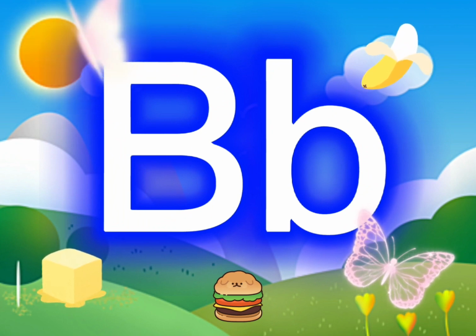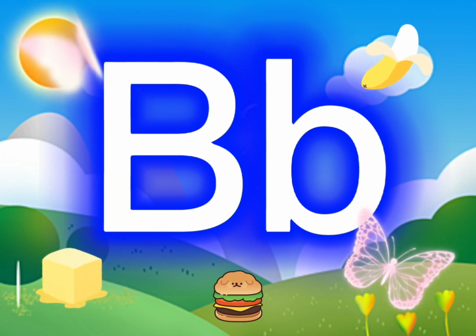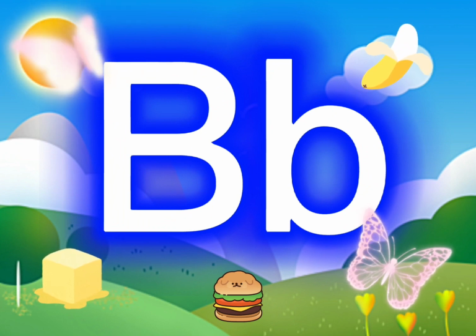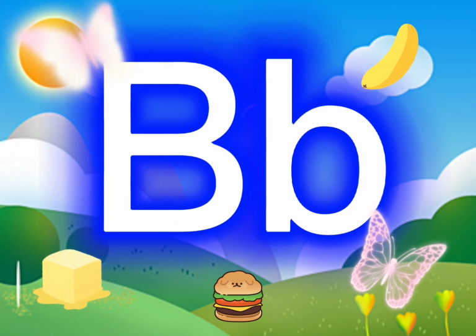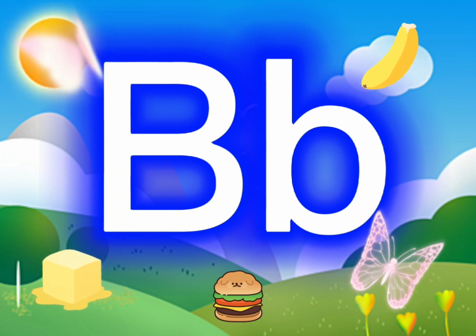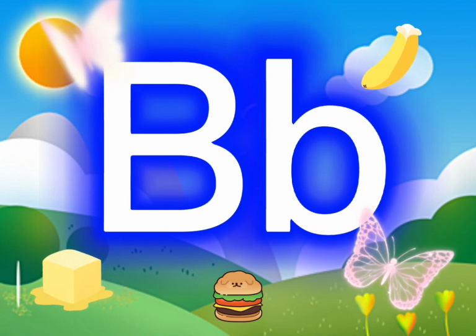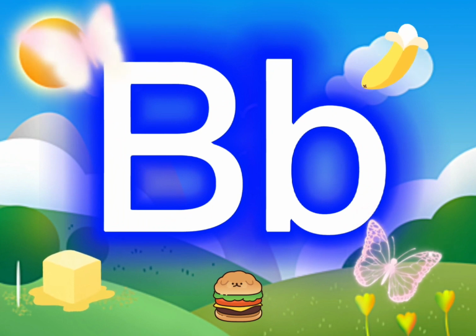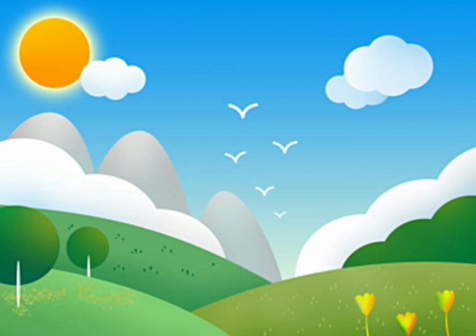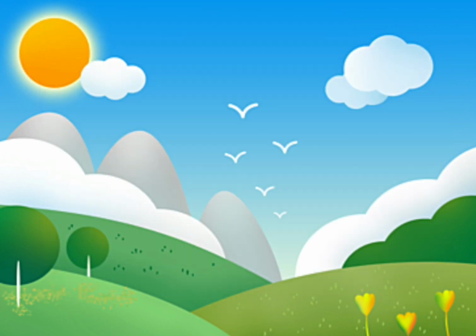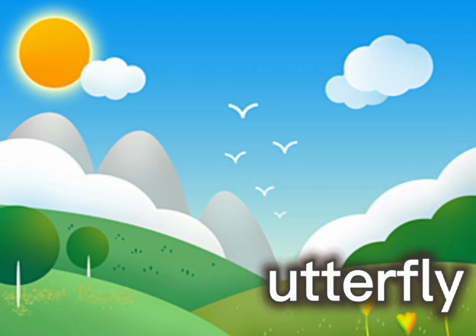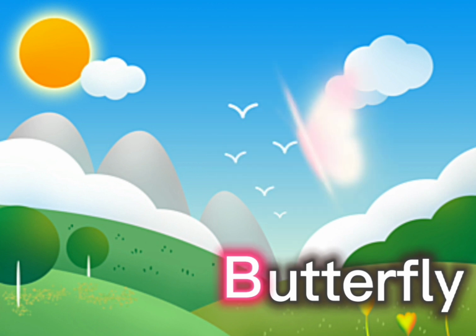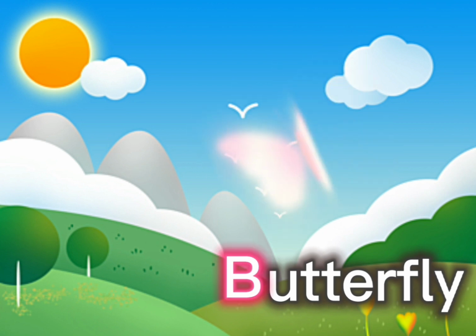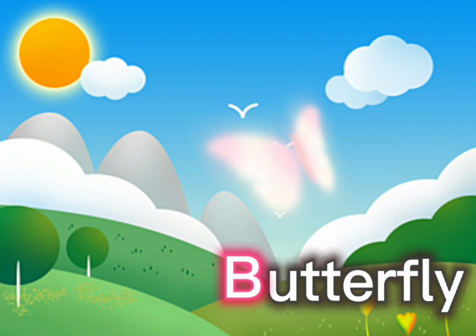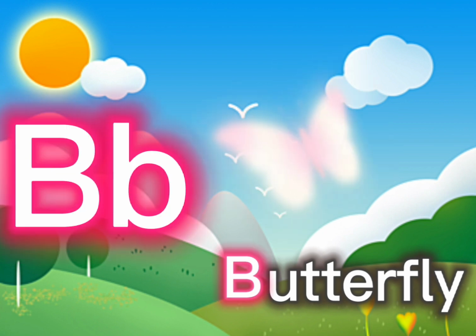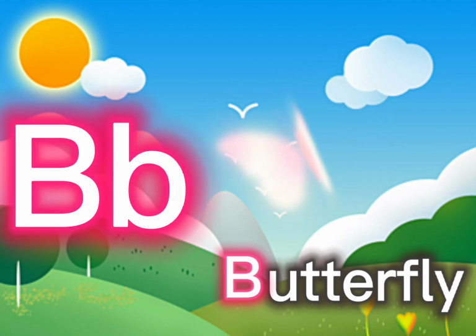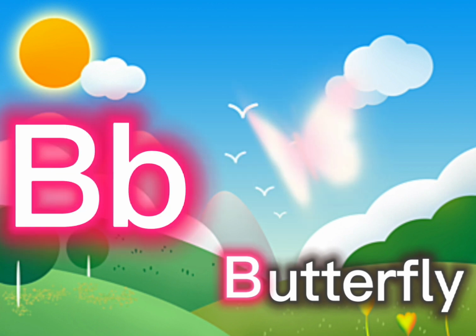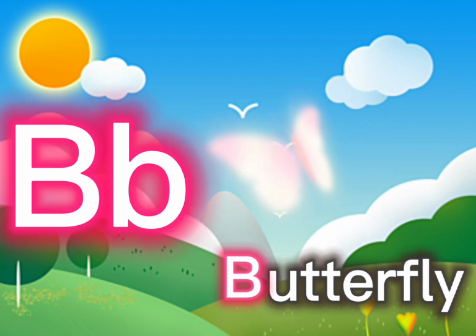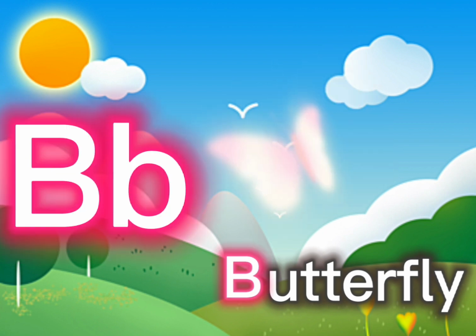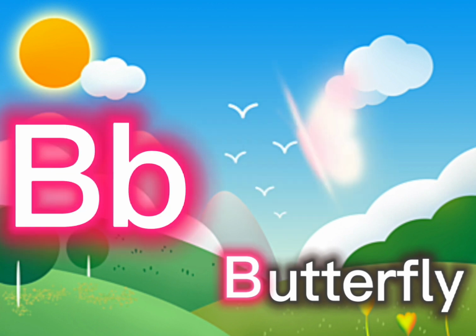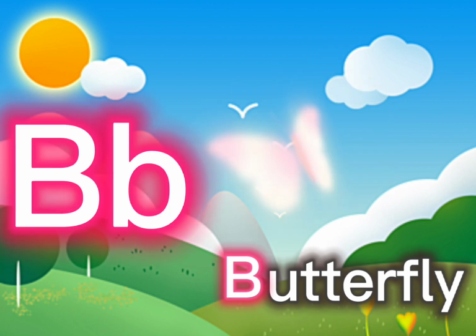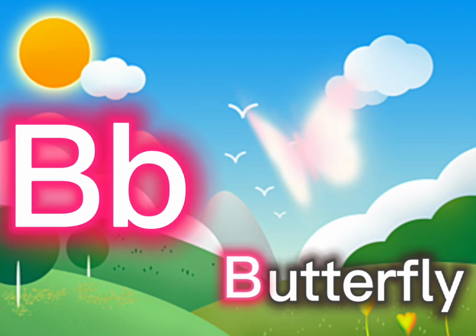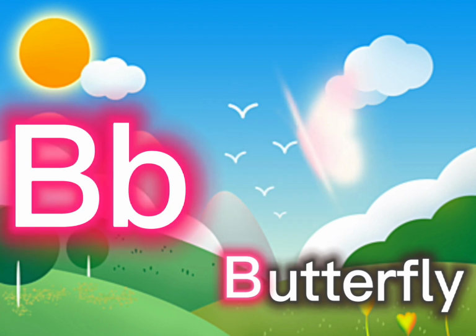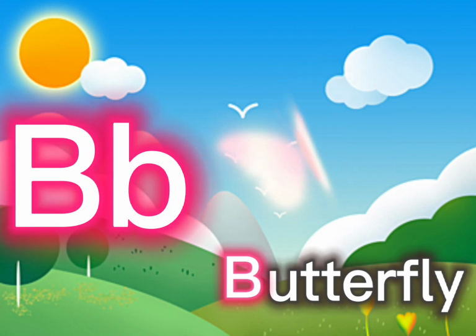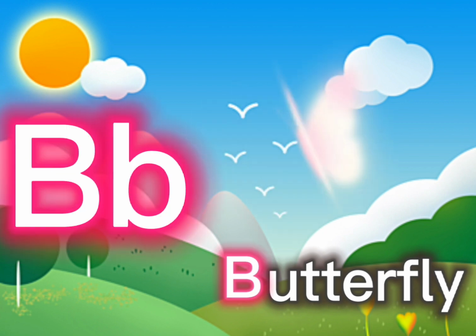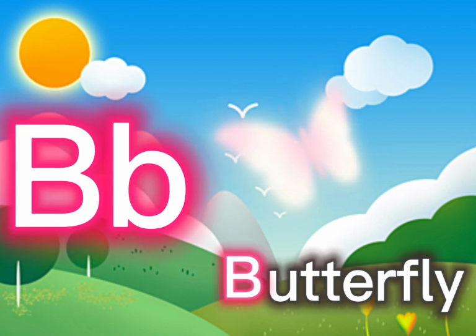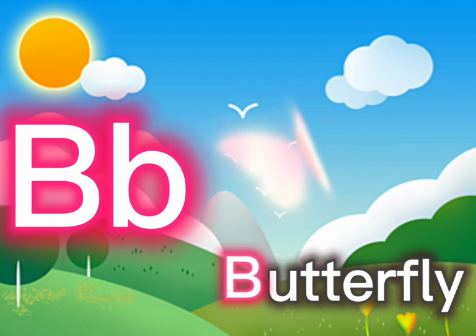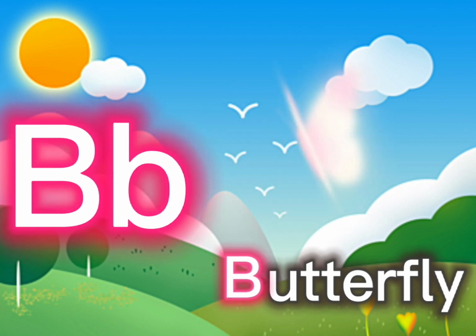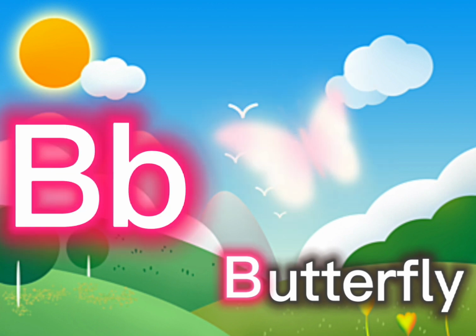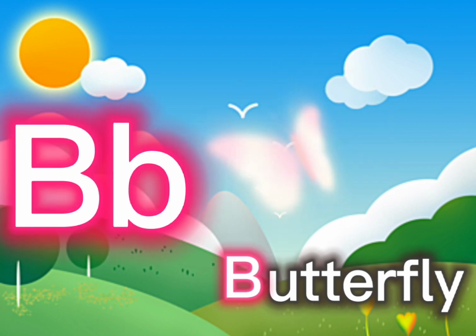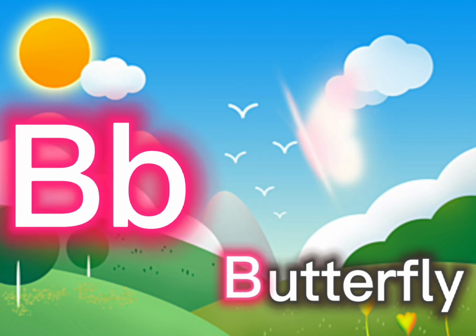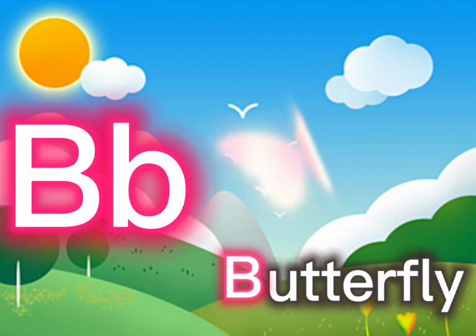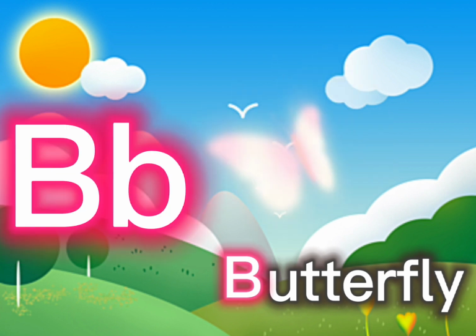B, B, B is for butterfly. B, B, butterfly.